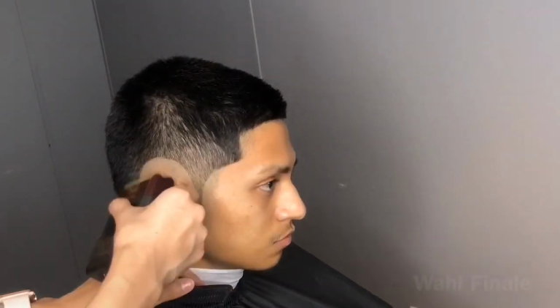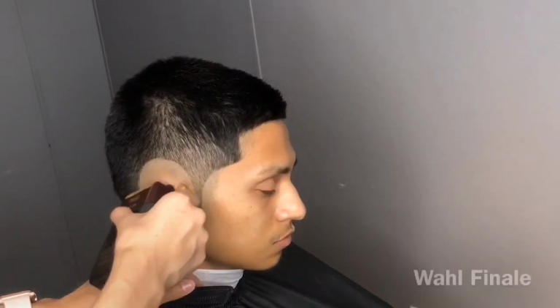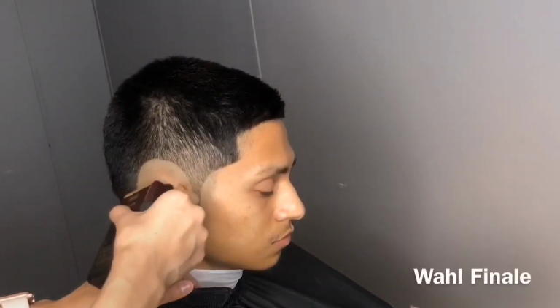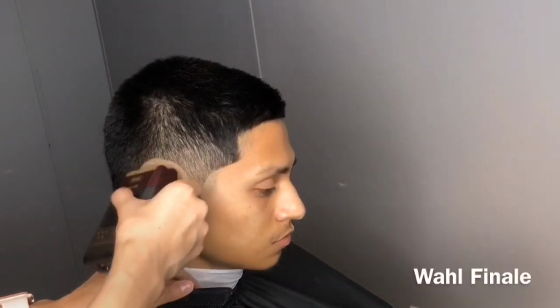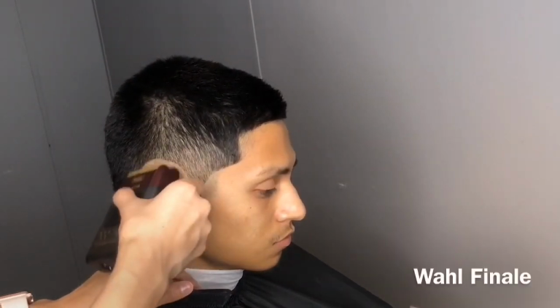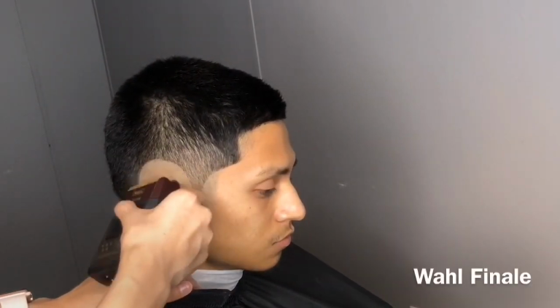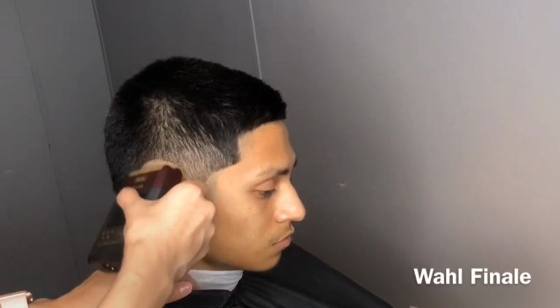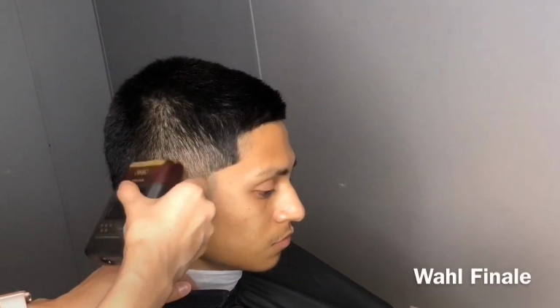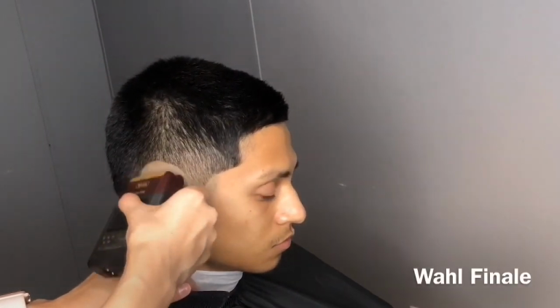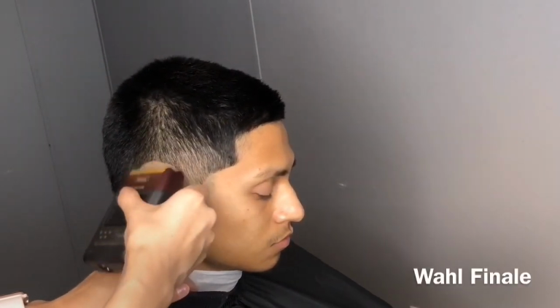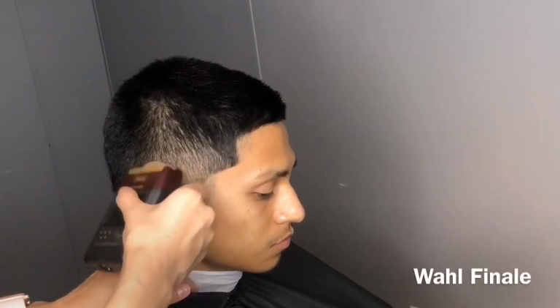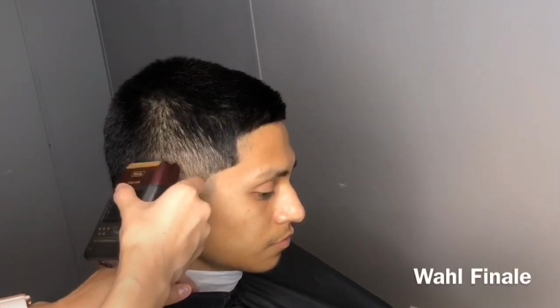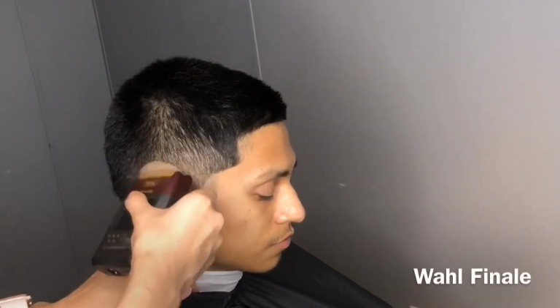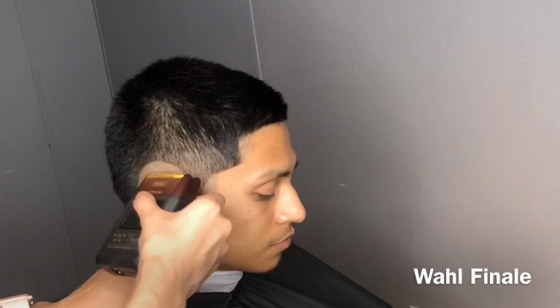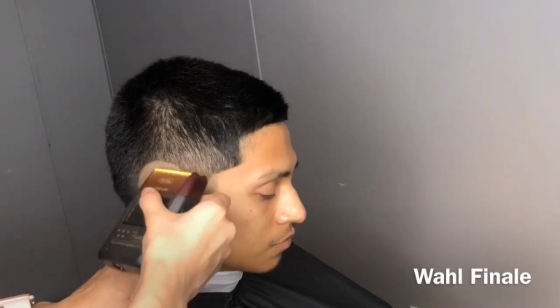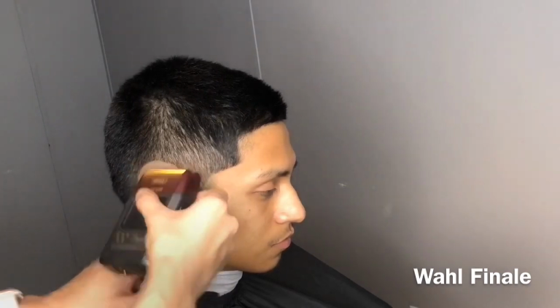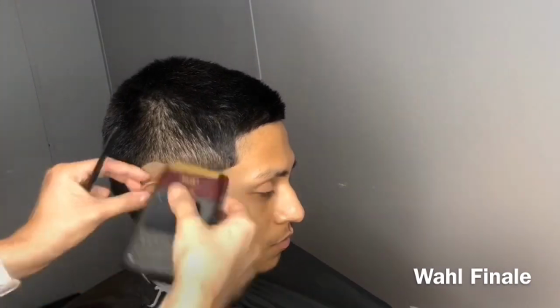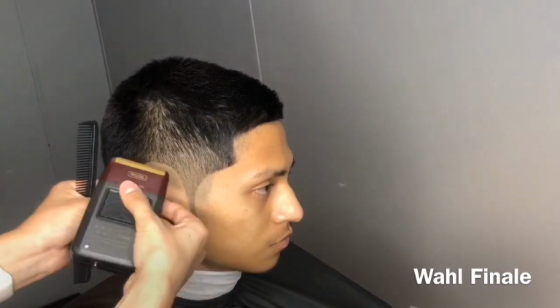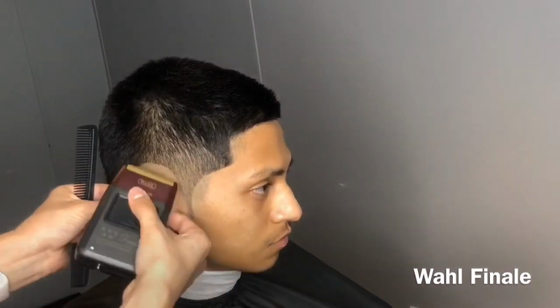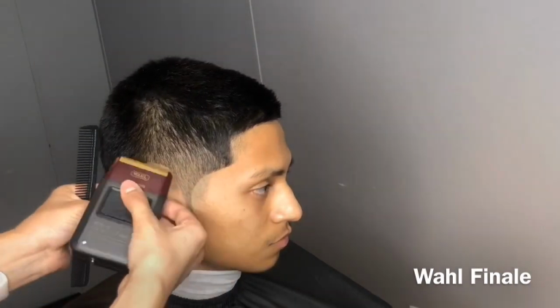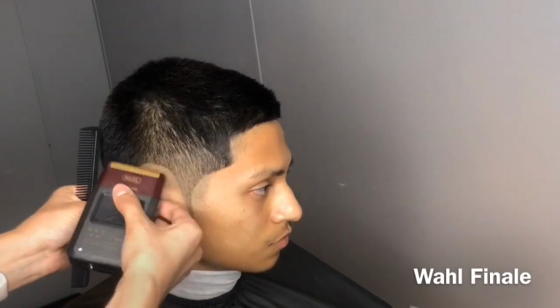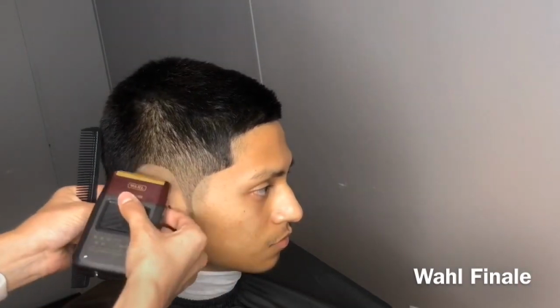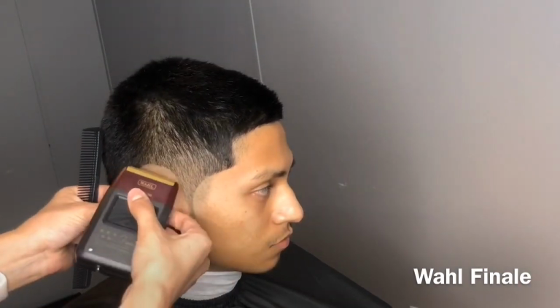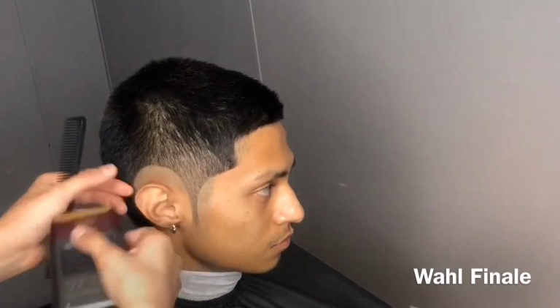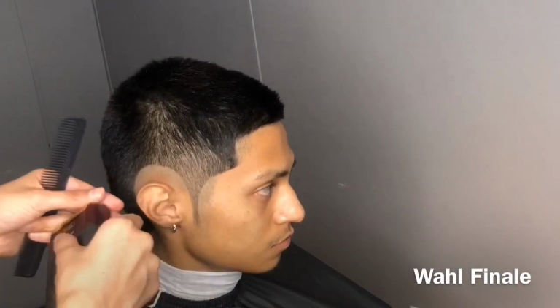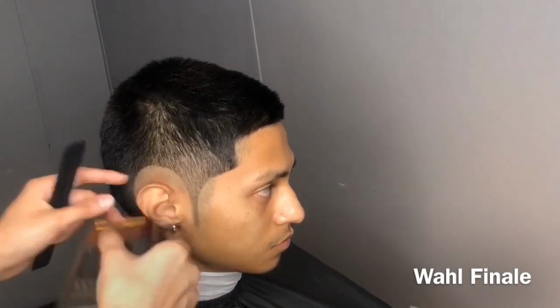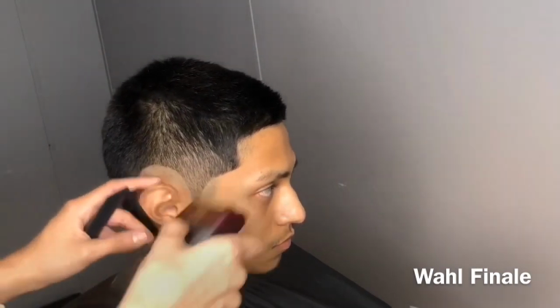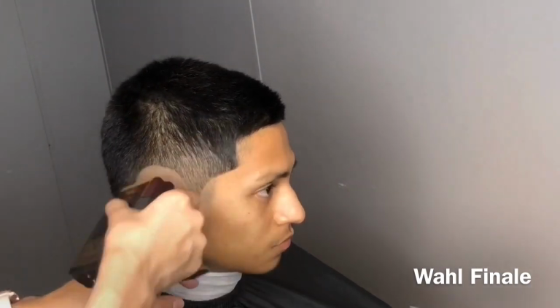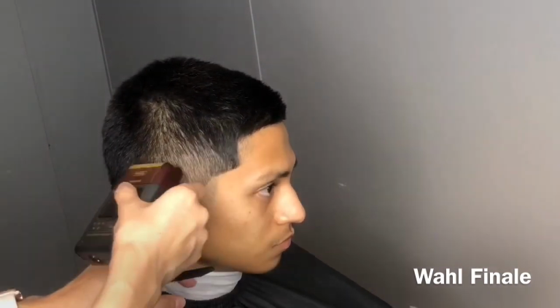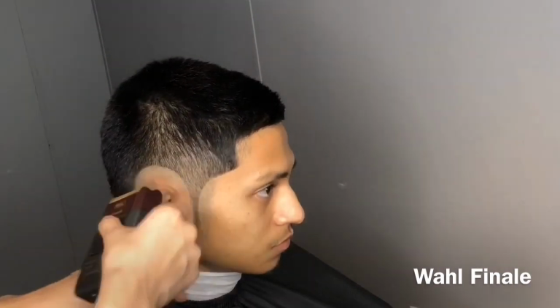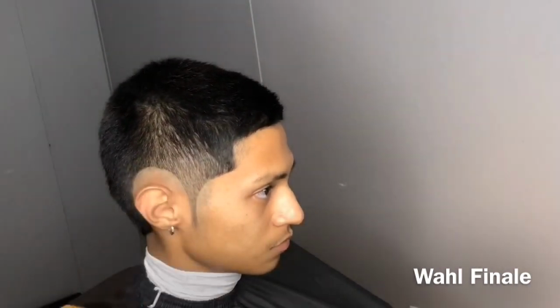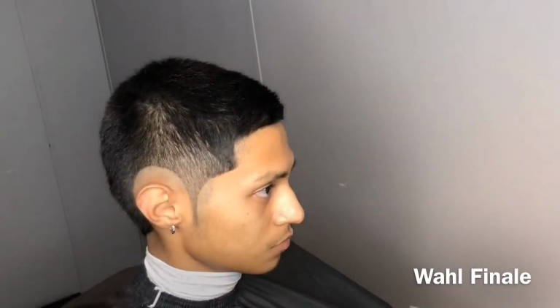Now I'm going in with the Wahl Finale shaver and balding out the bottom.